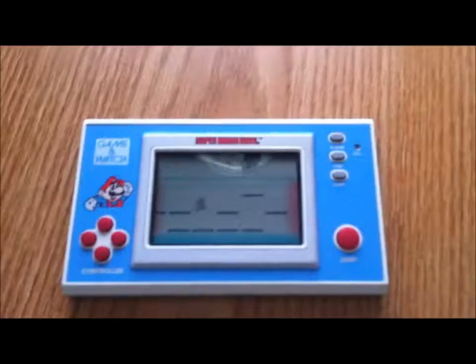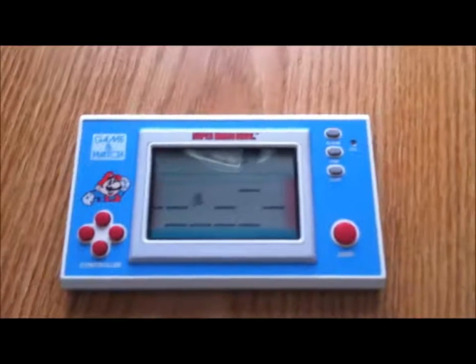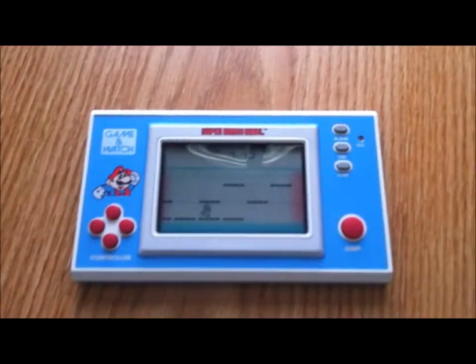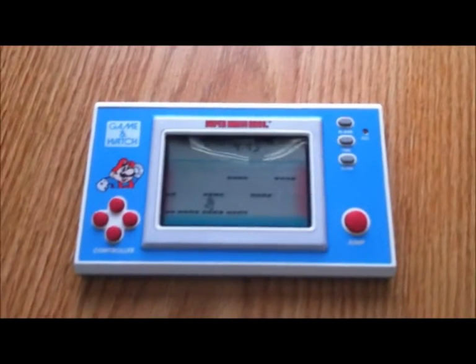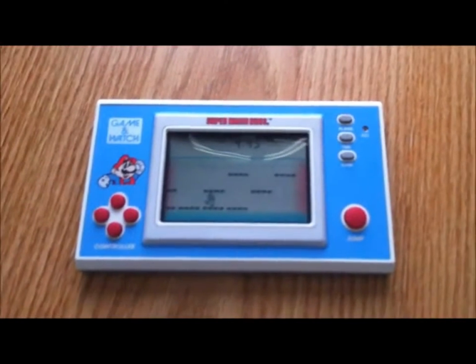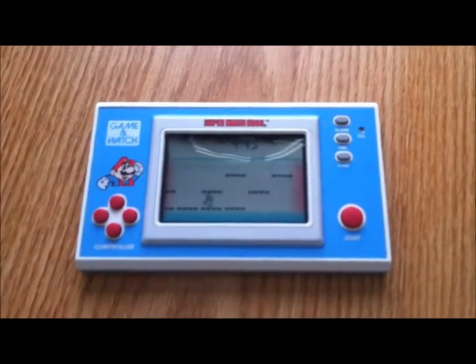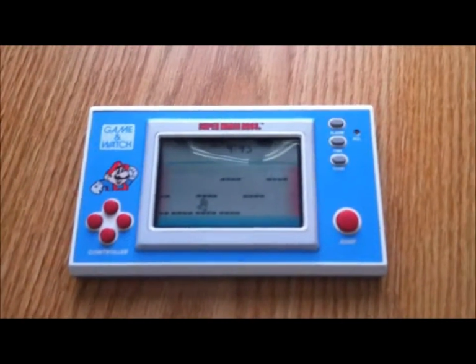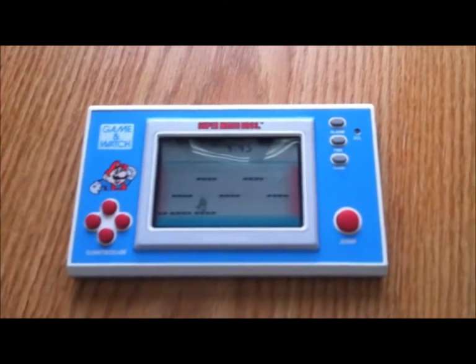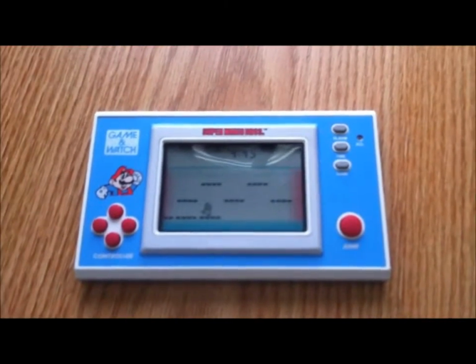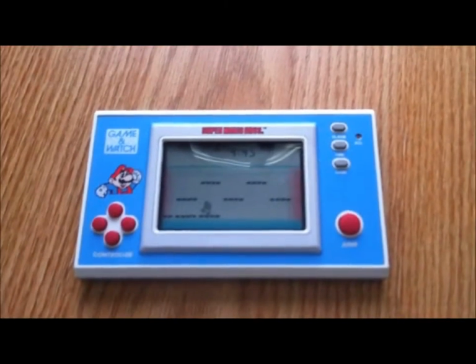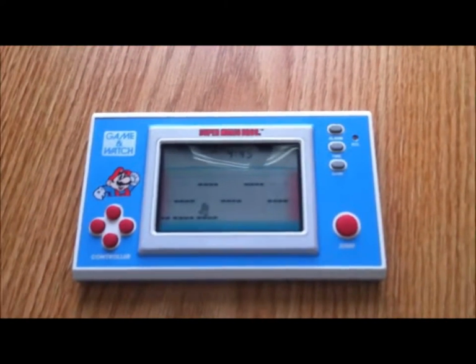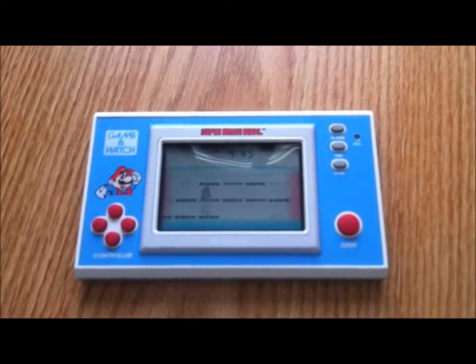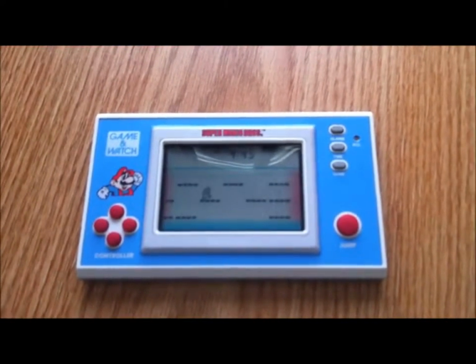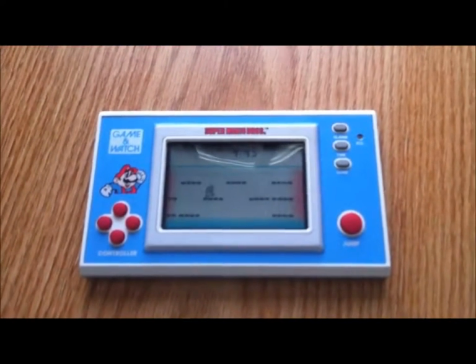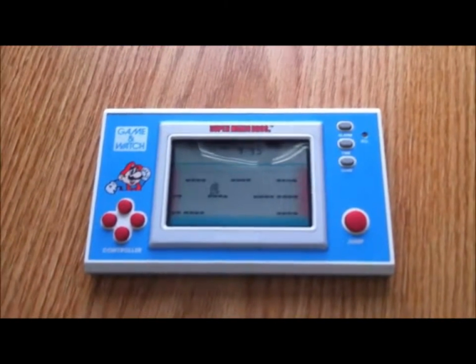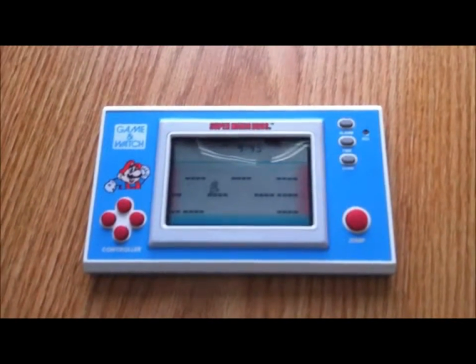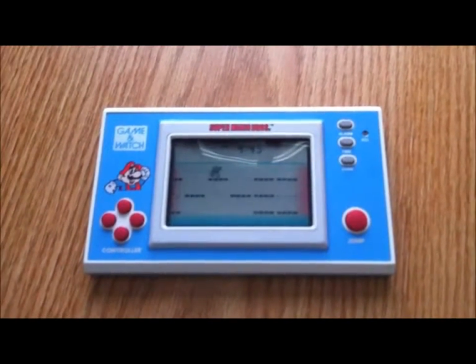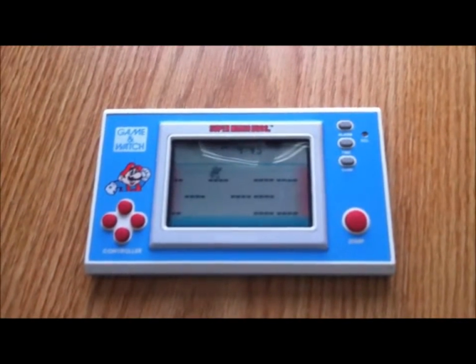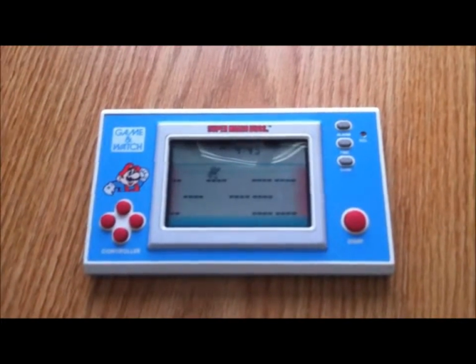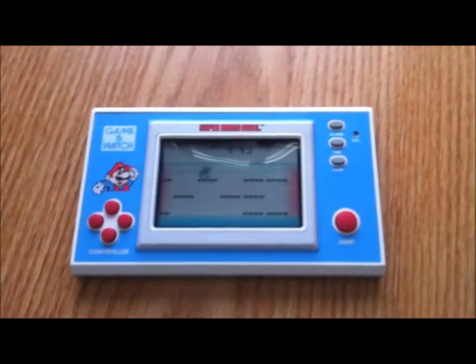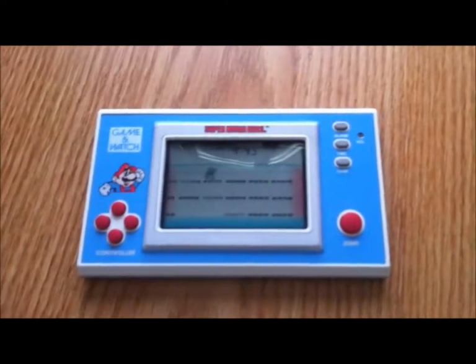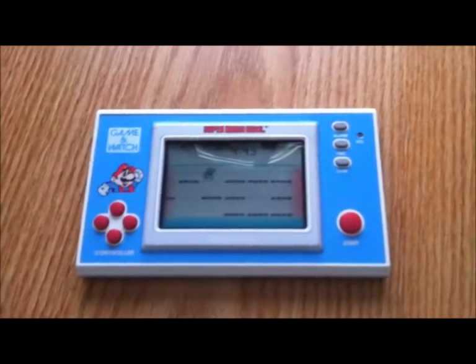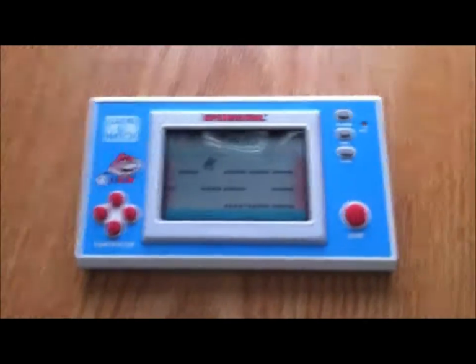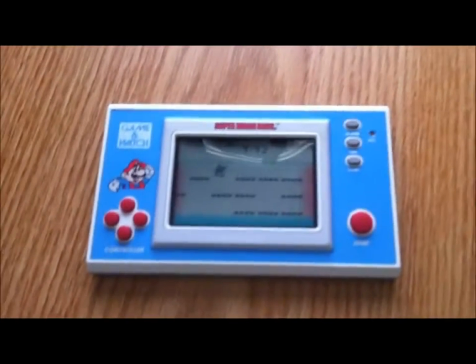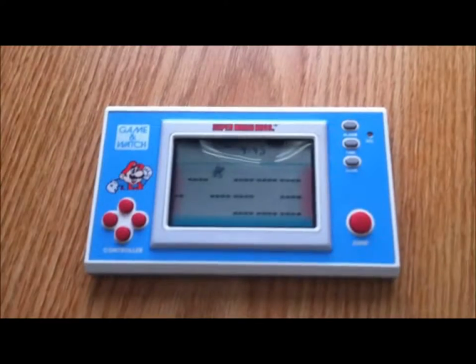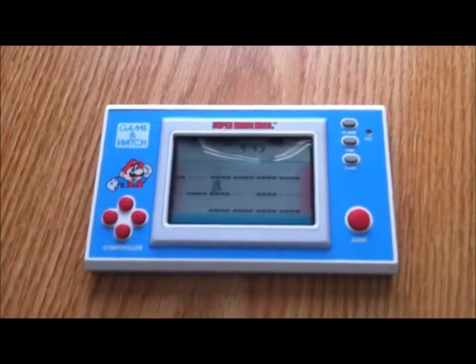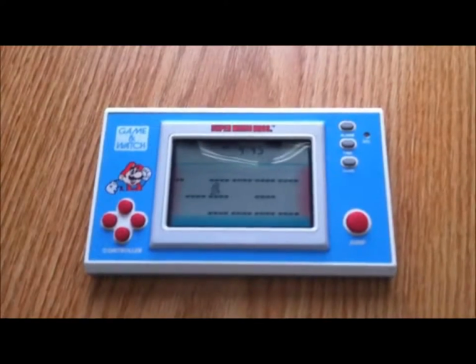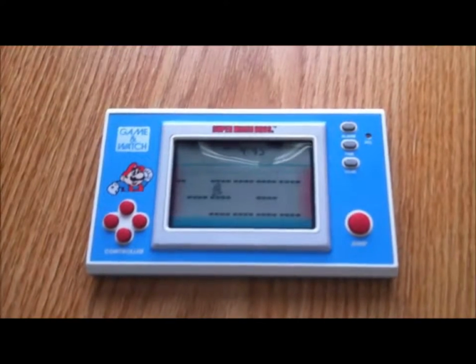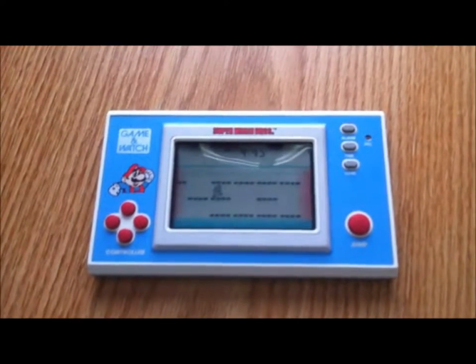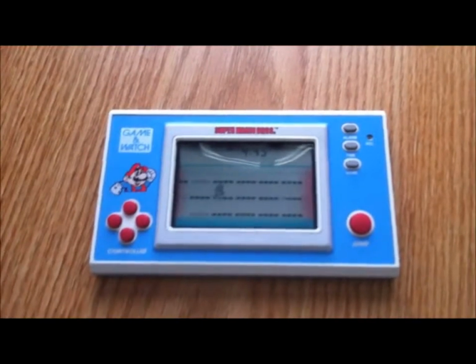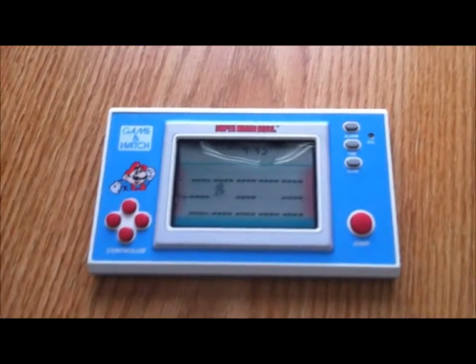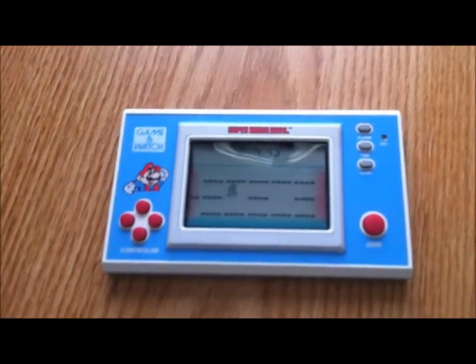Hey guys, I've got something really cool to review today. It's Super Mario Bros. Game & Watch, which I got from someone off NeoGAF recently.